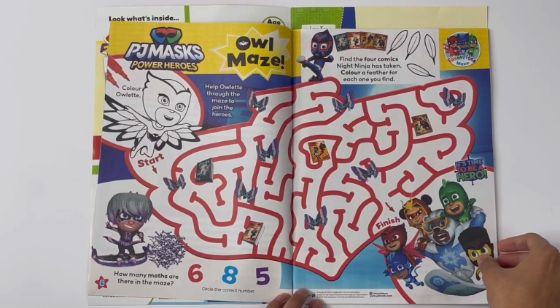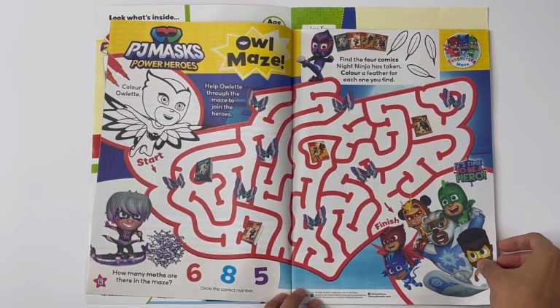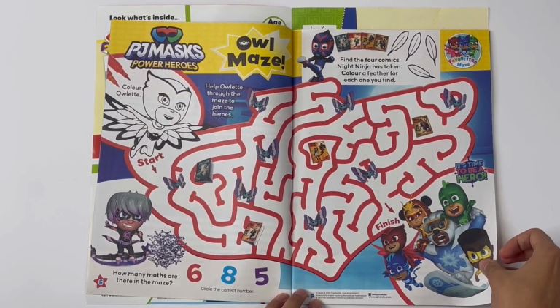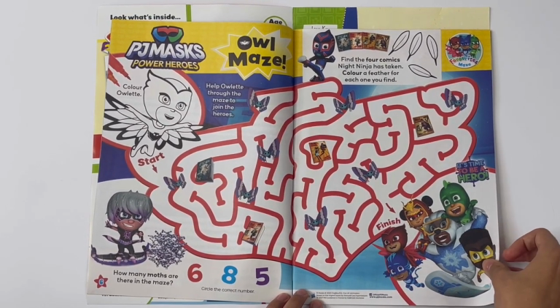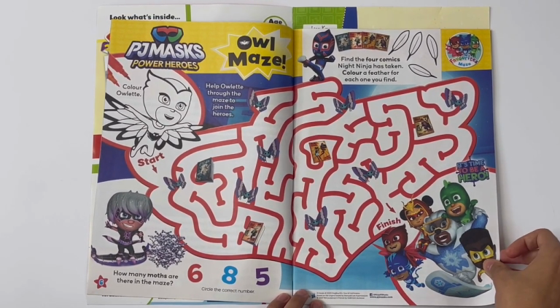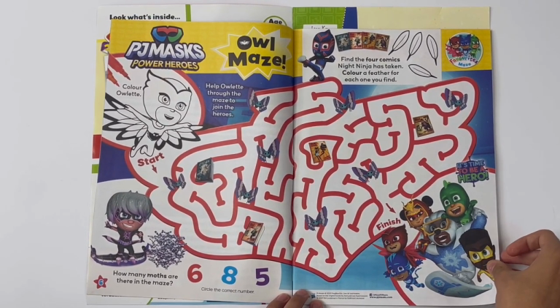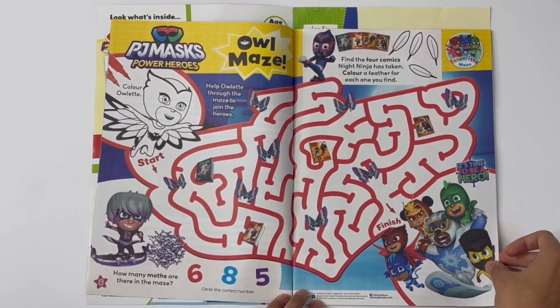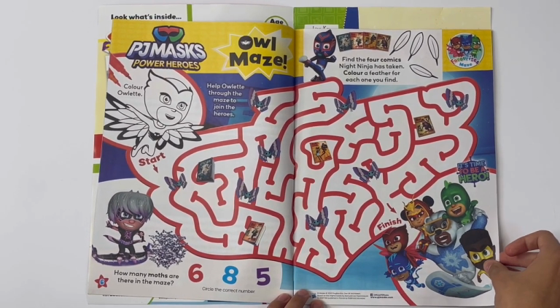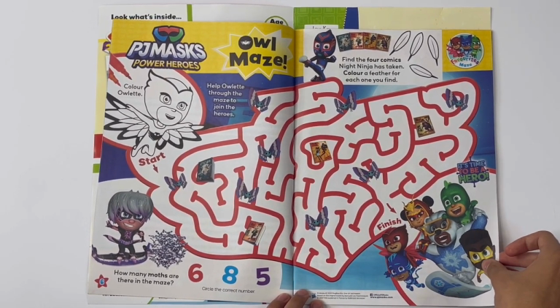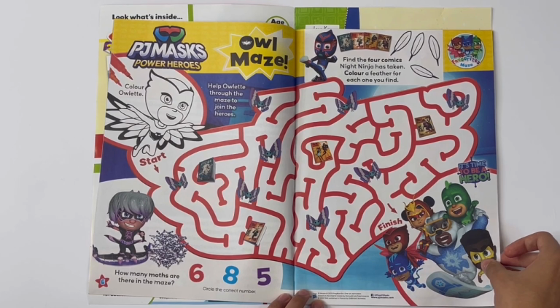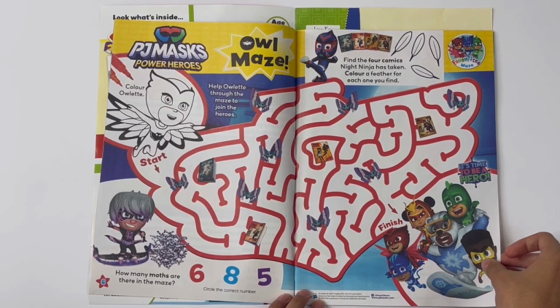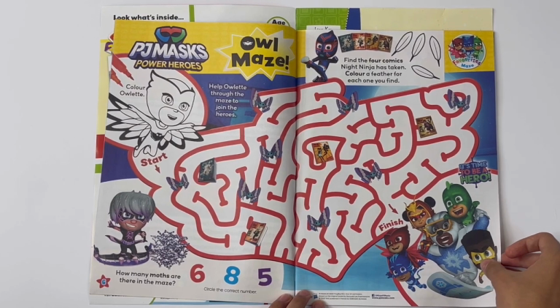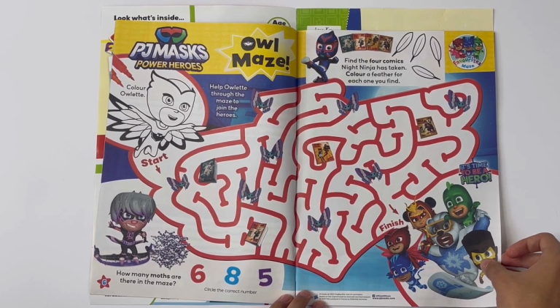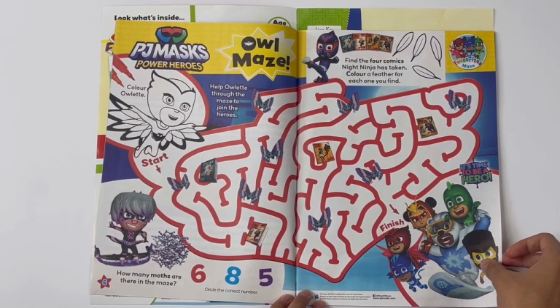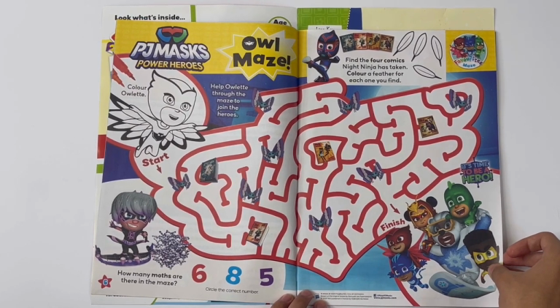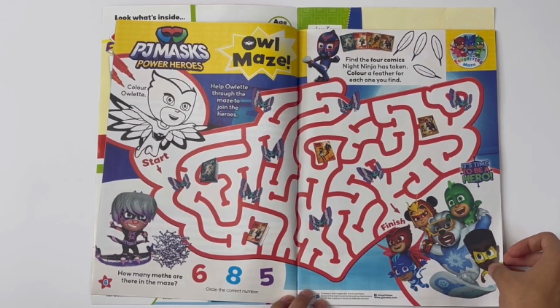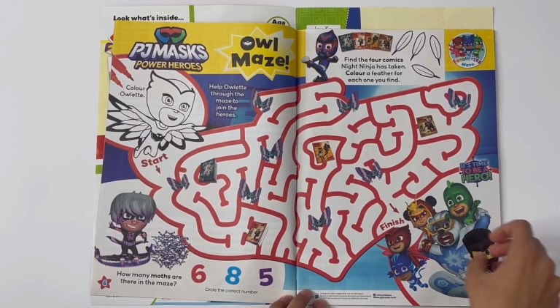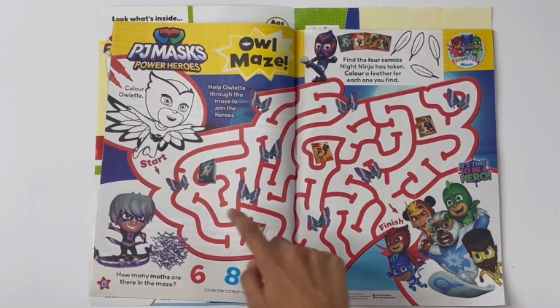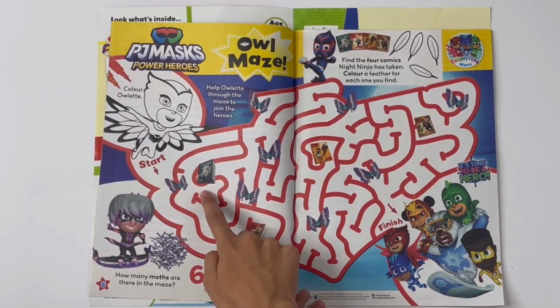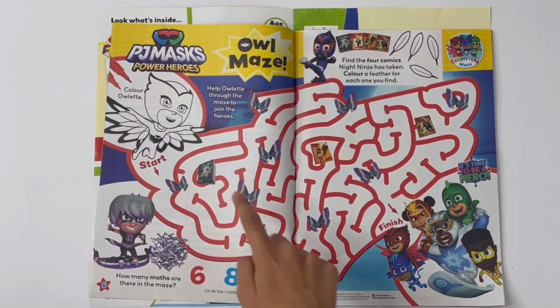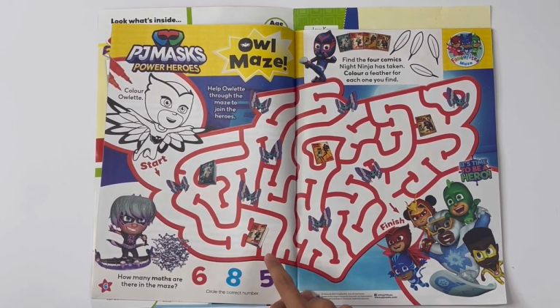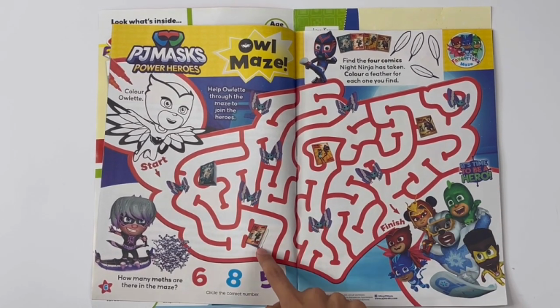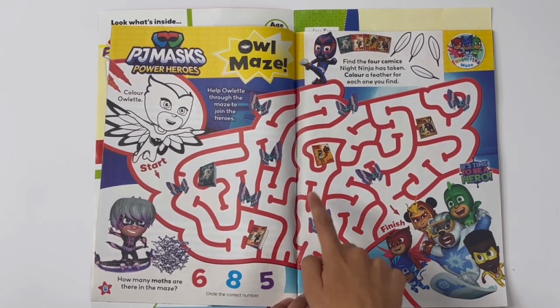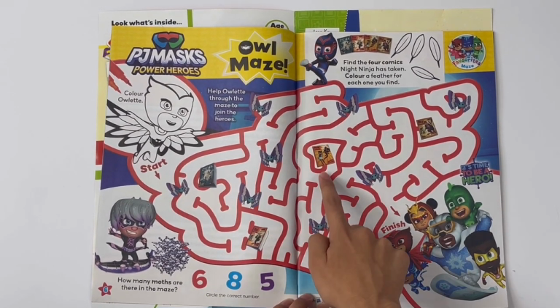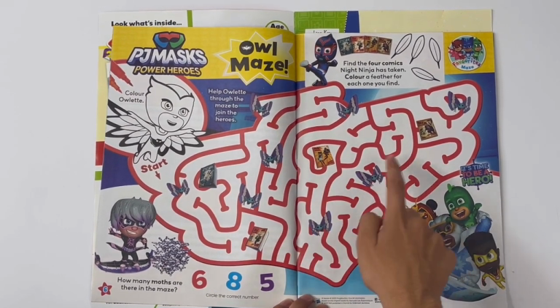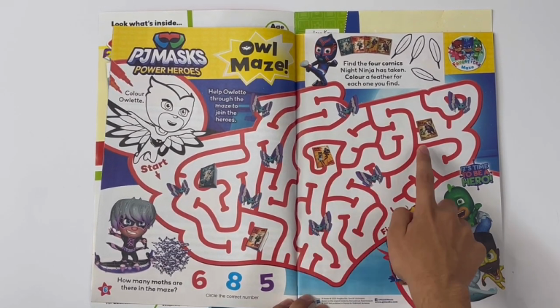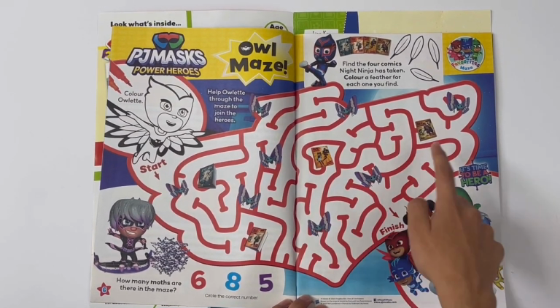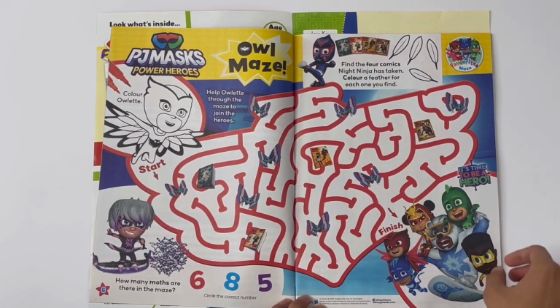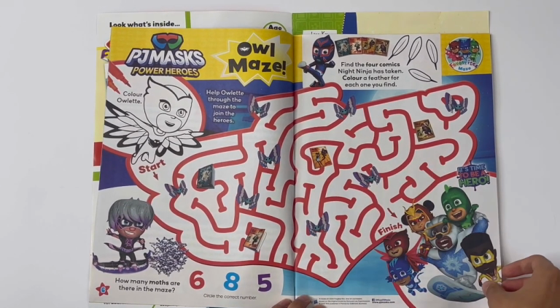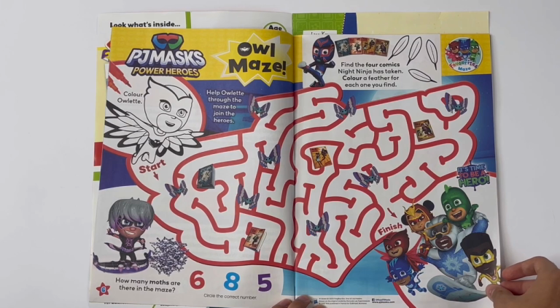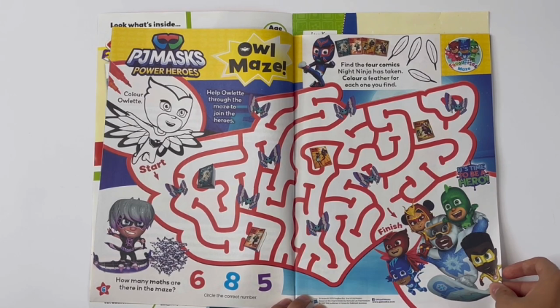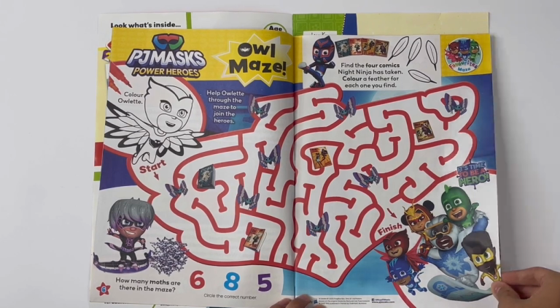Find the four comics Night Ninja has taken. Colour a feather for each one you find. One, two, three, four. Found them.